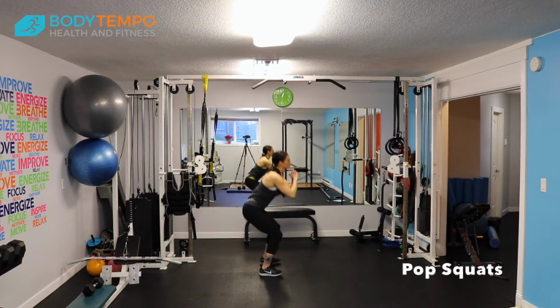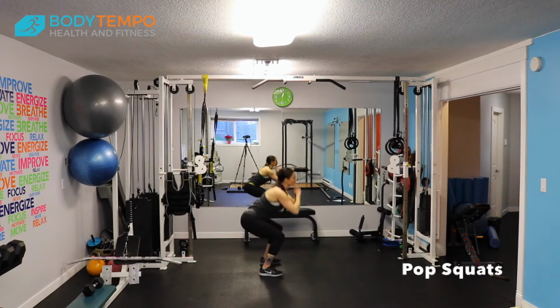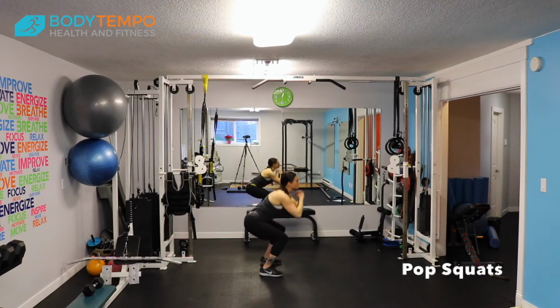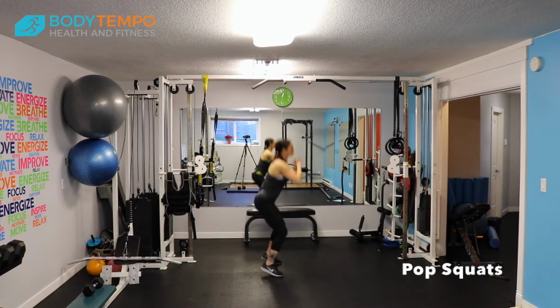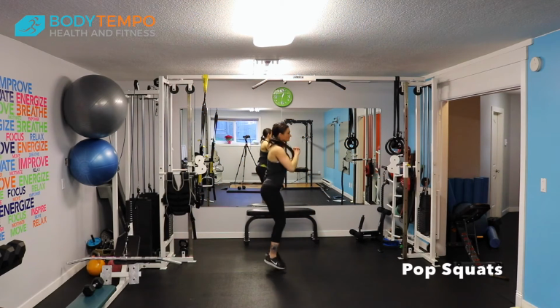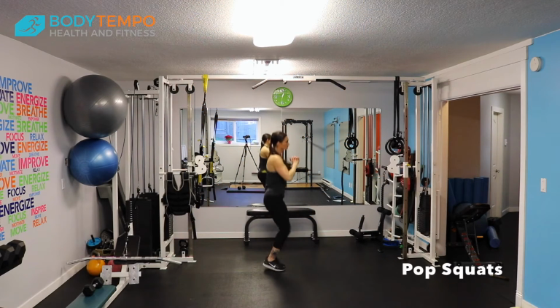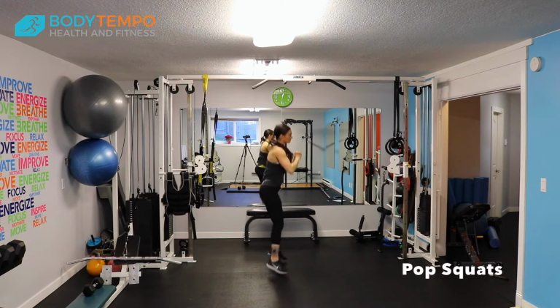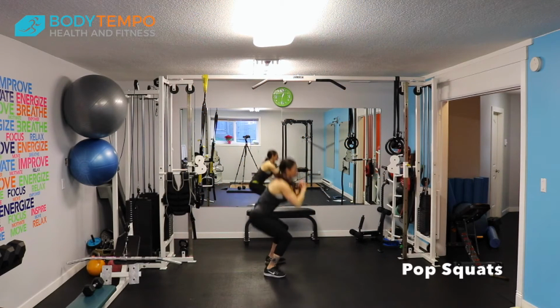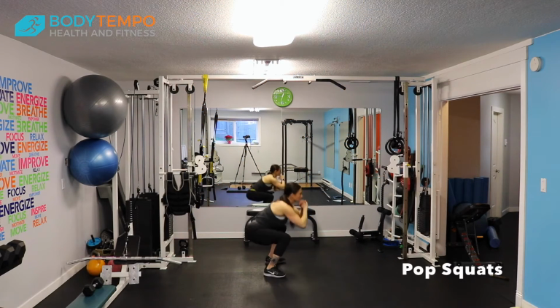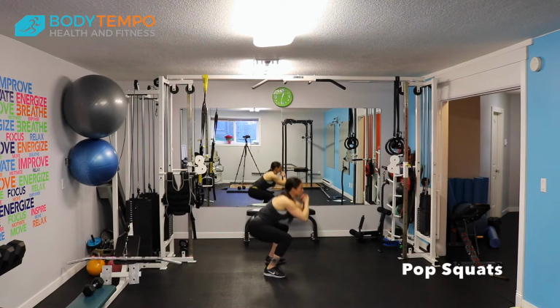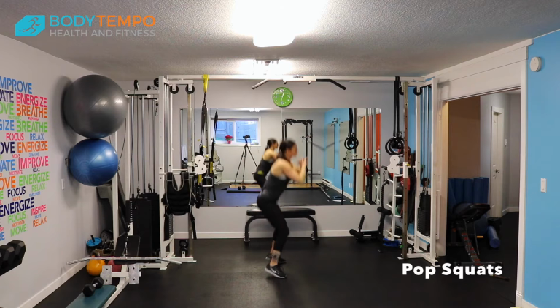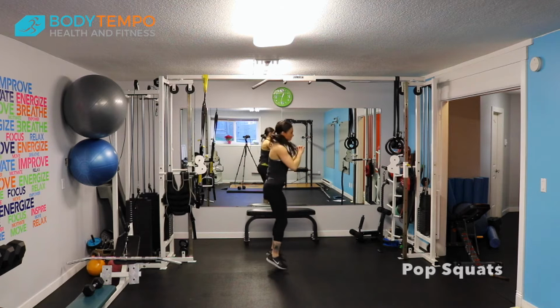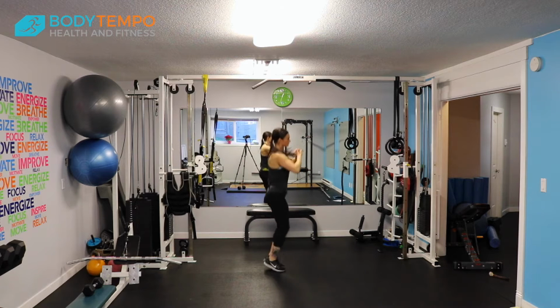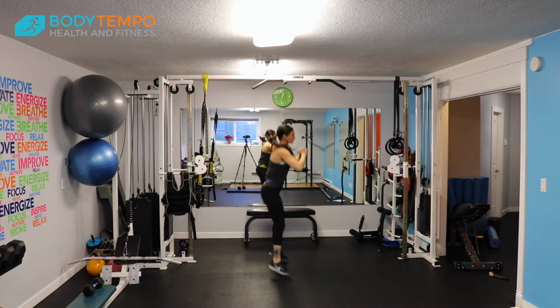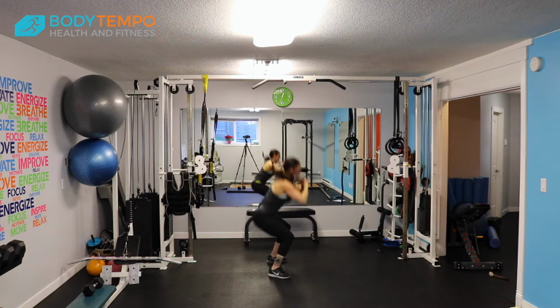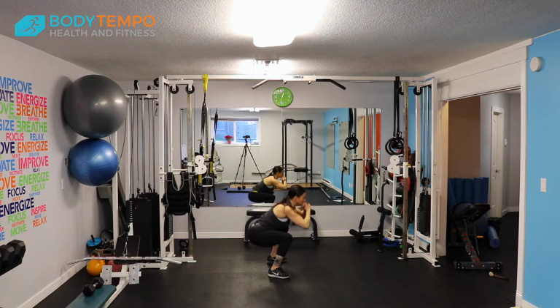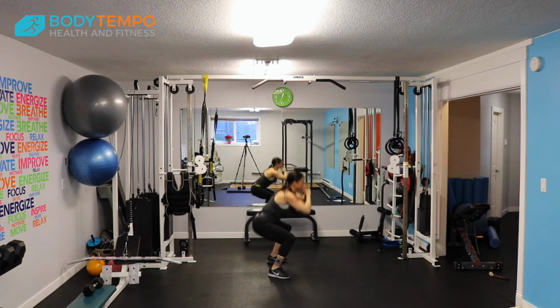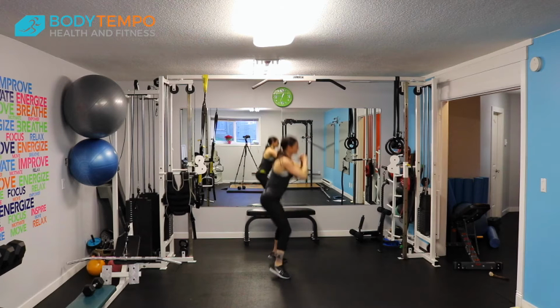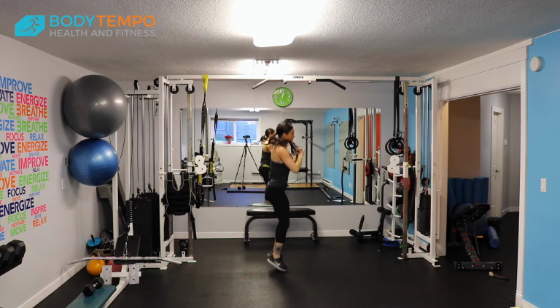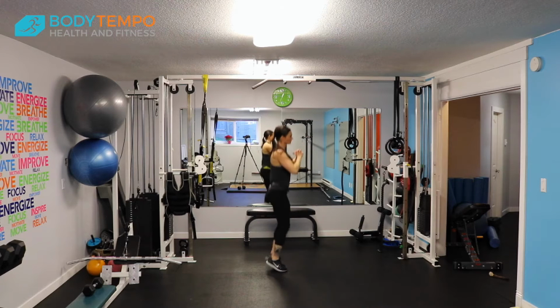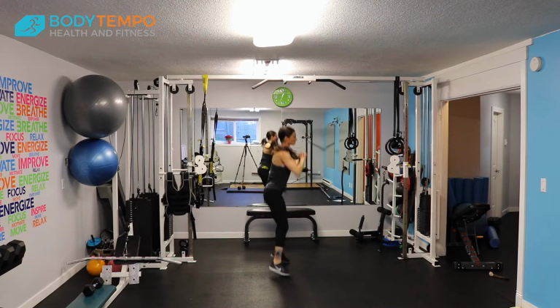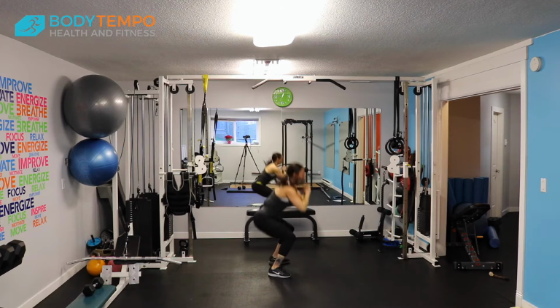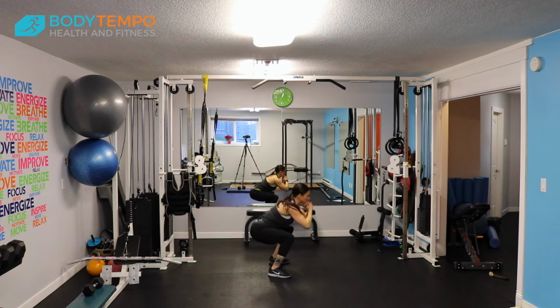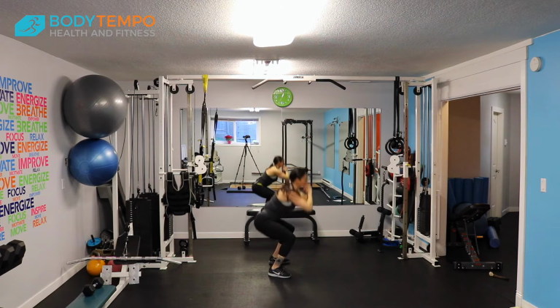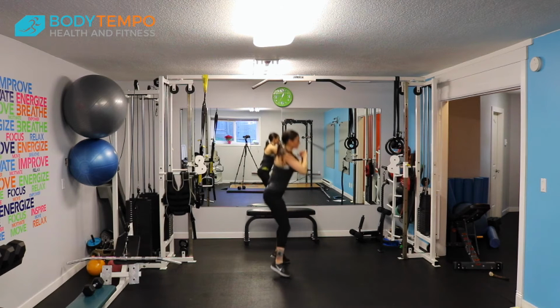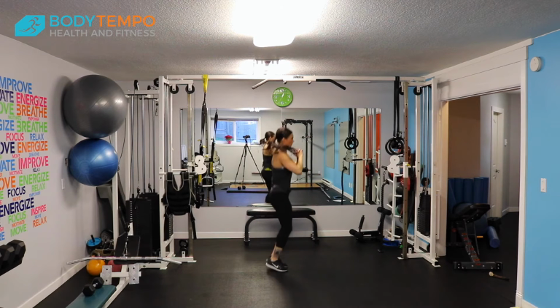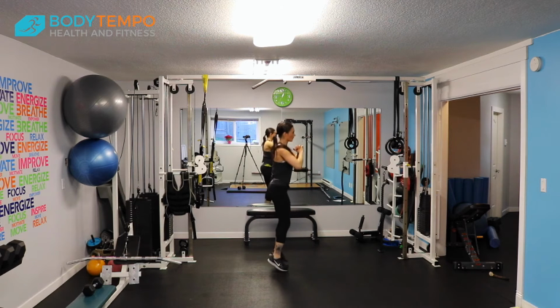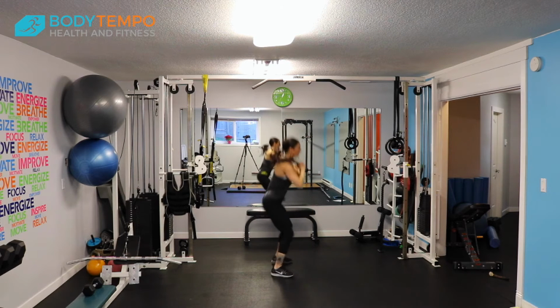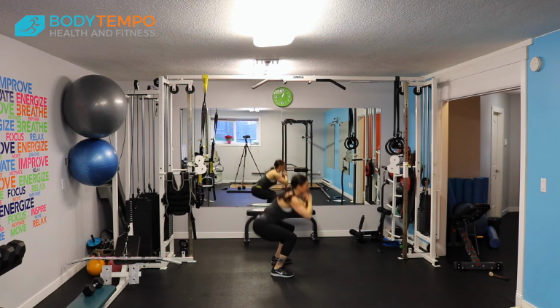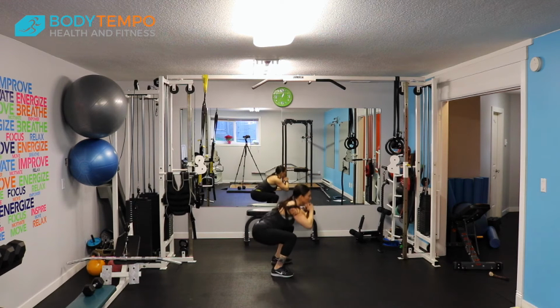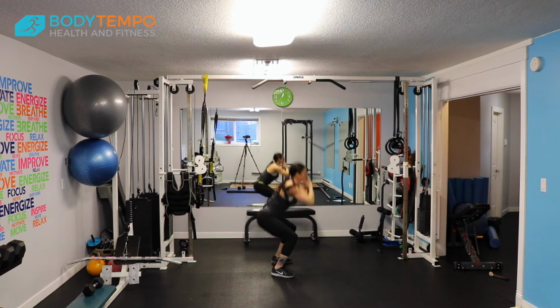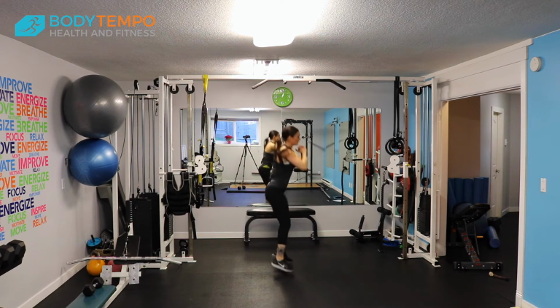Pop squats. Start with your feet hip width apart, pelvis tucked under, and then you pop down into the squat.